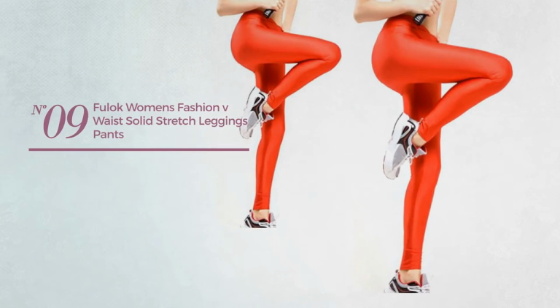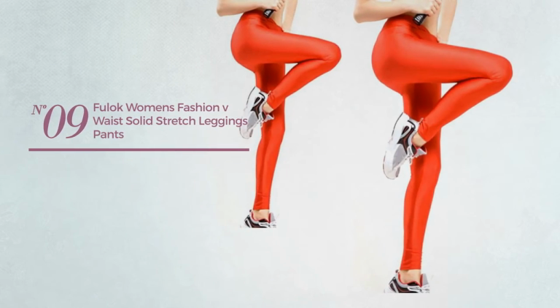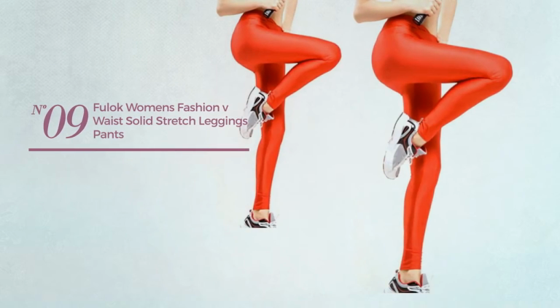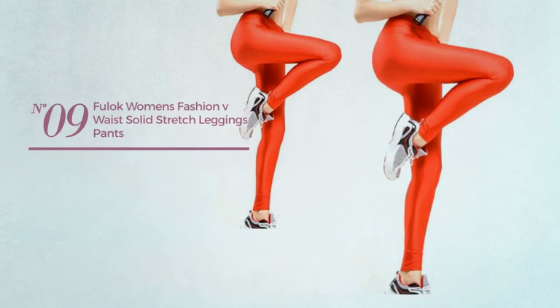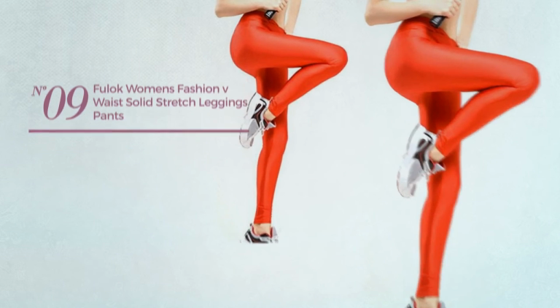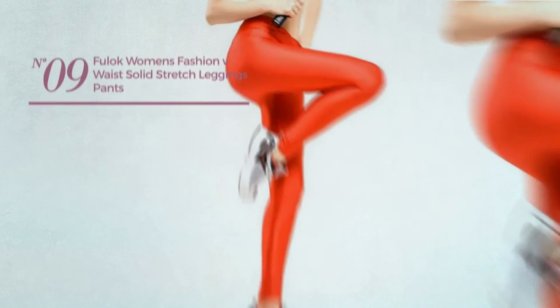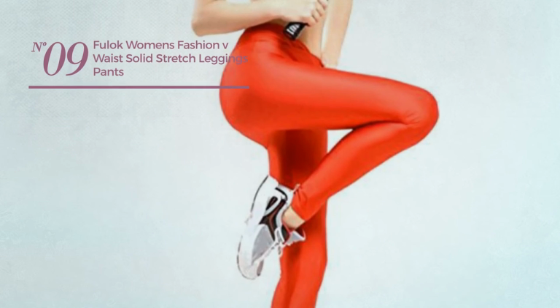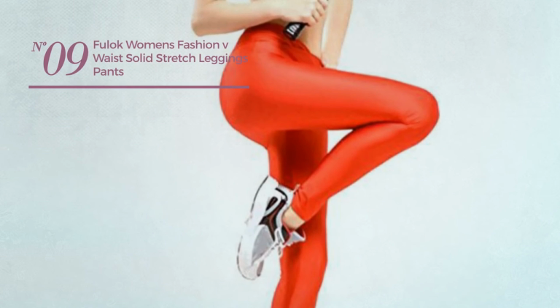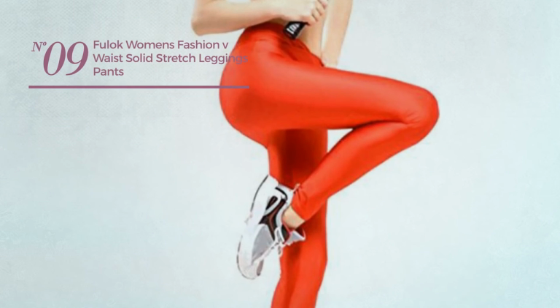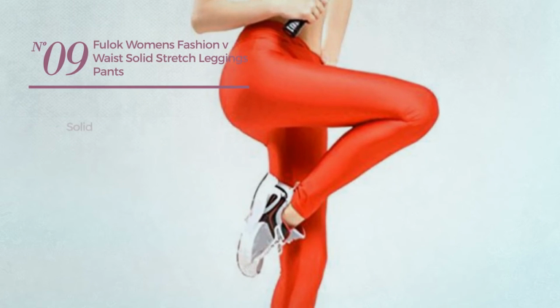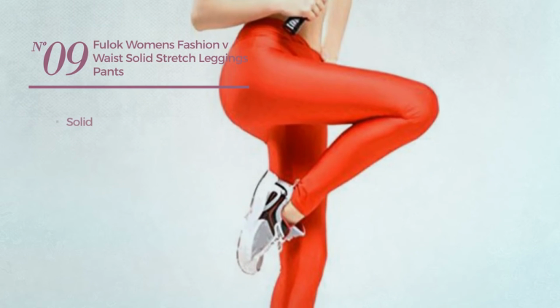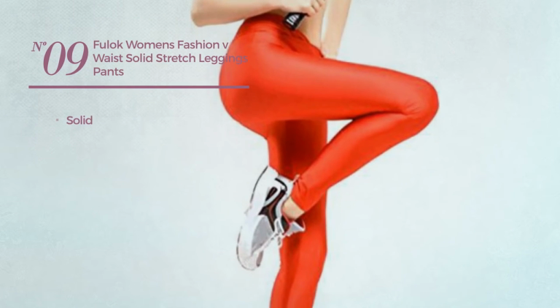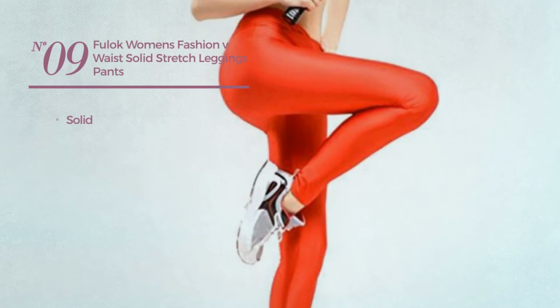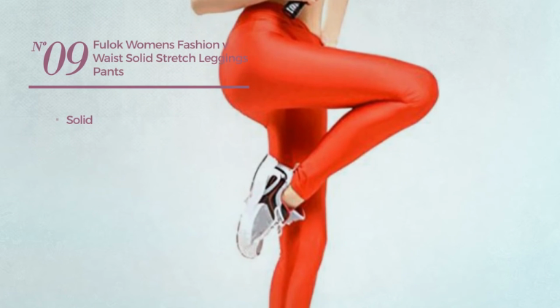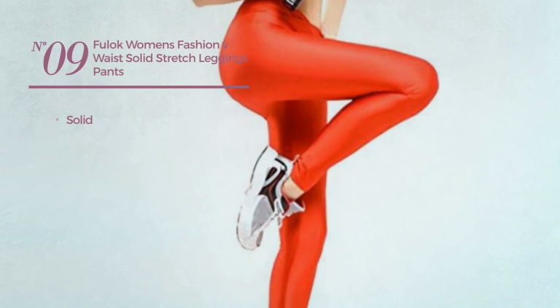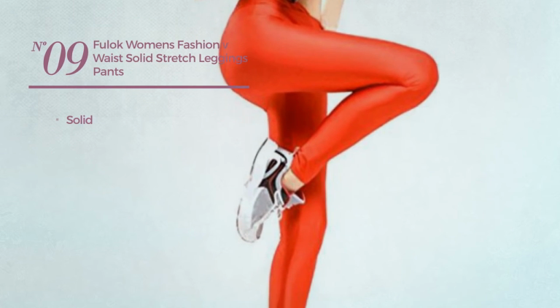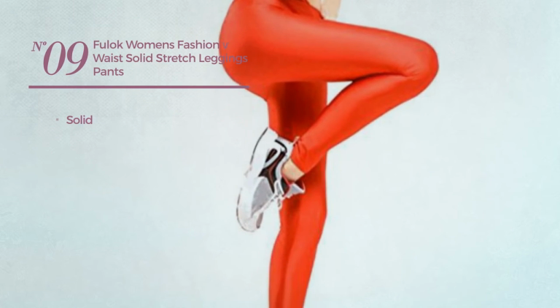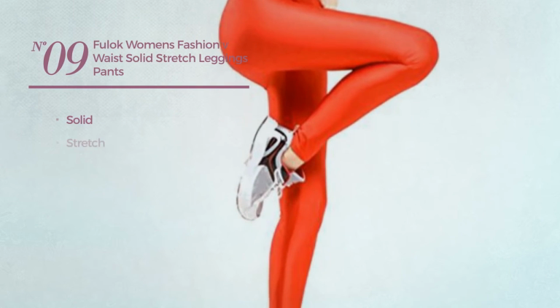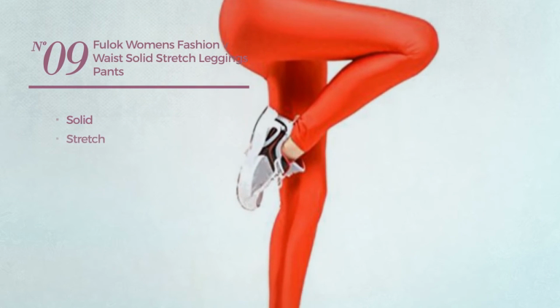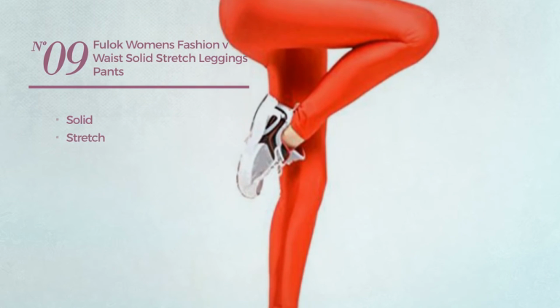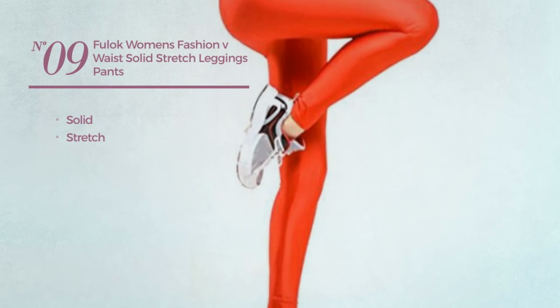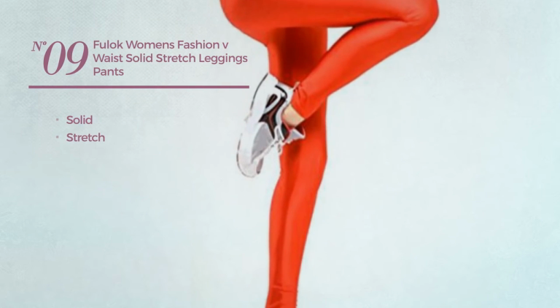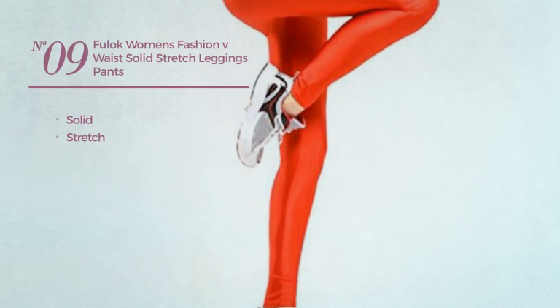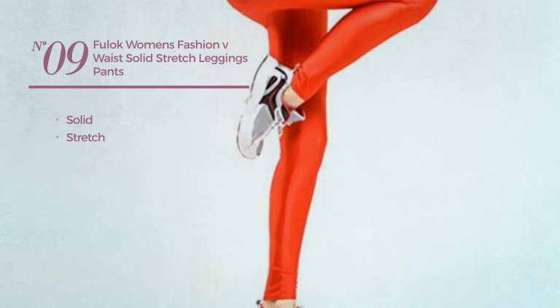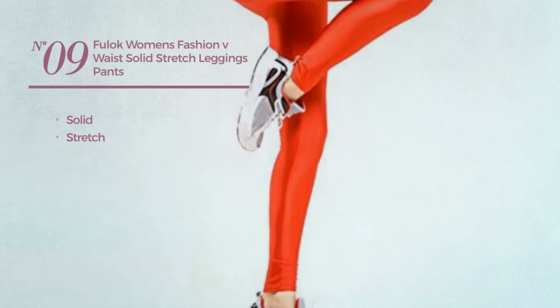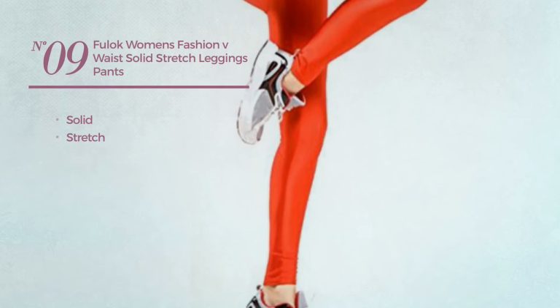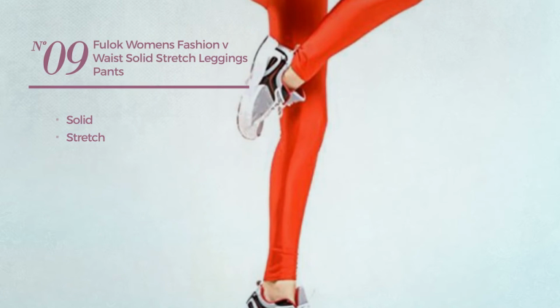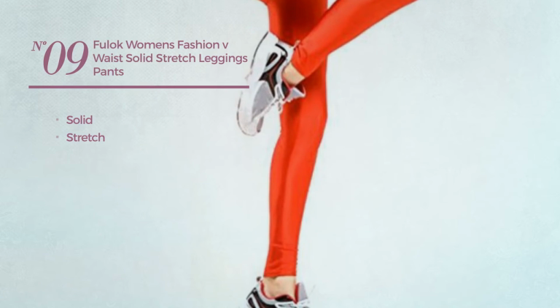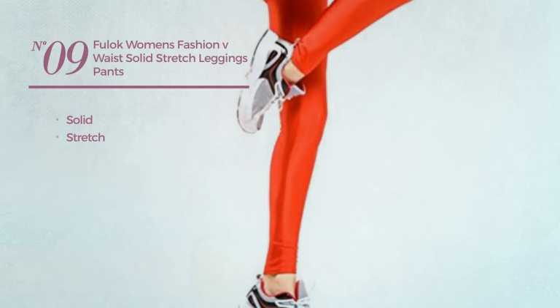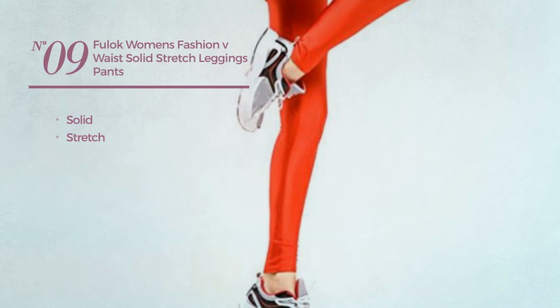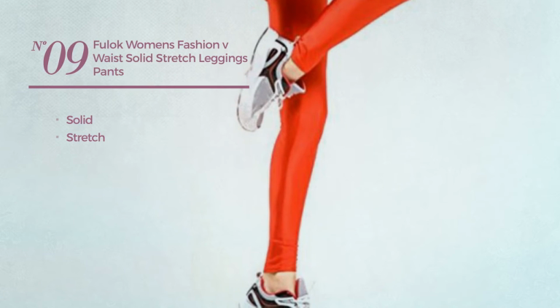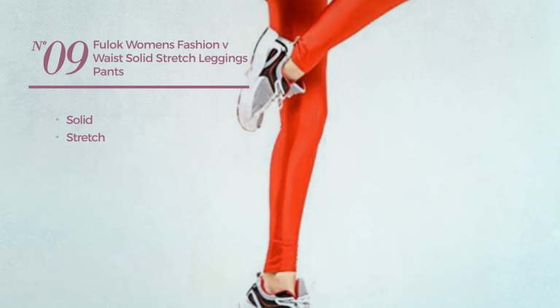Number 9. Featuring a solid look, made of stretch material. Available in 9 other colors.